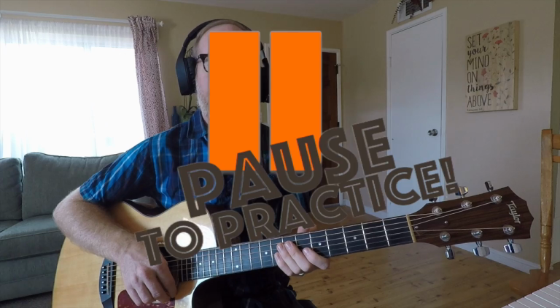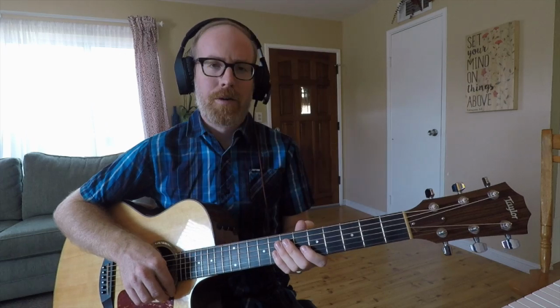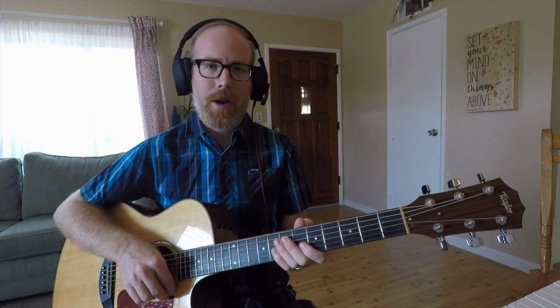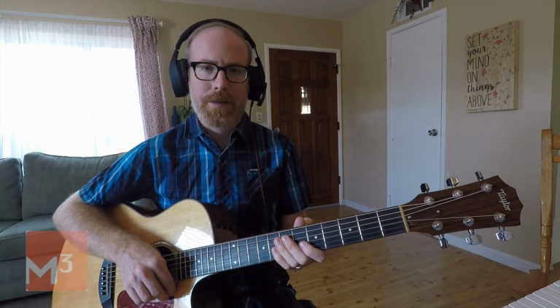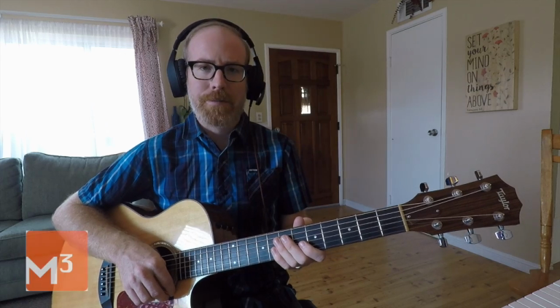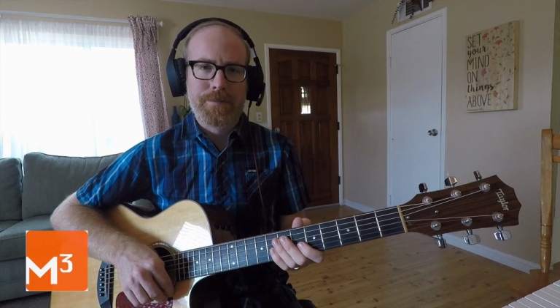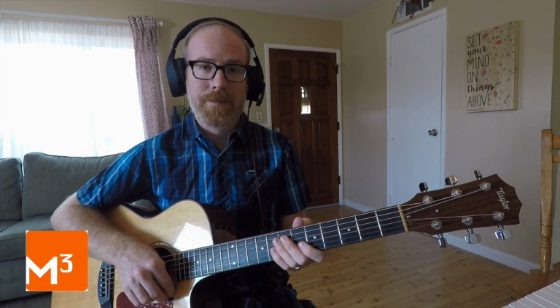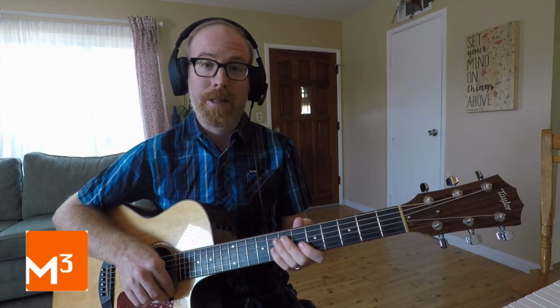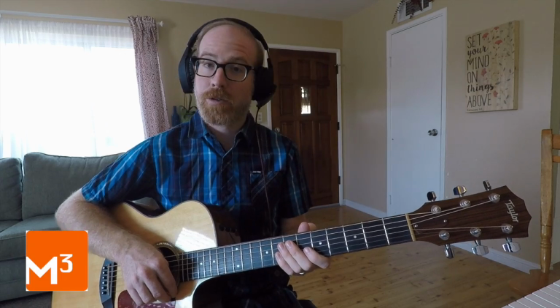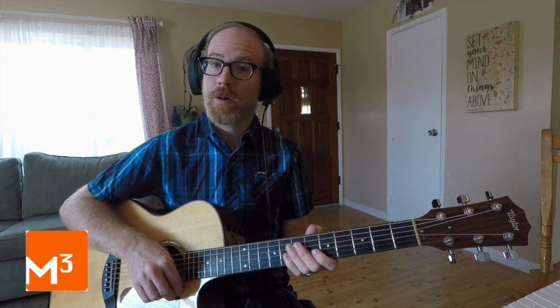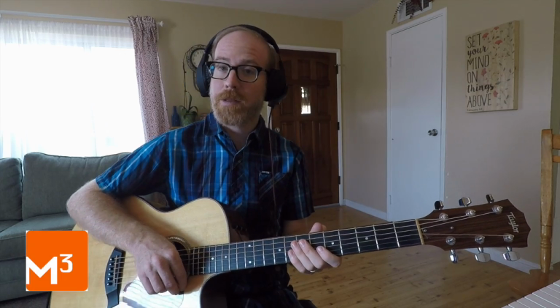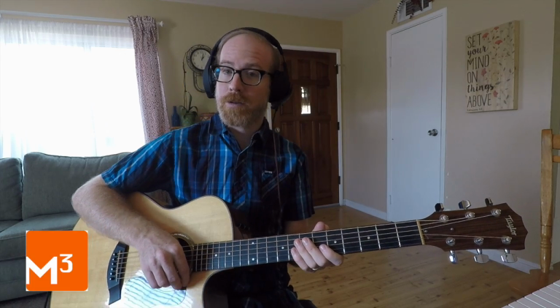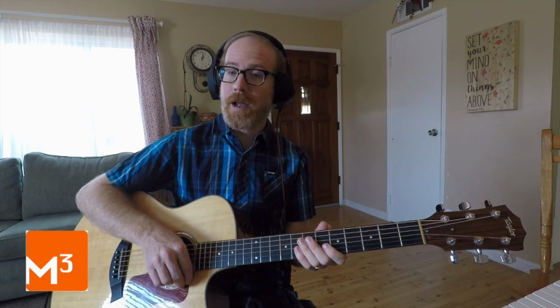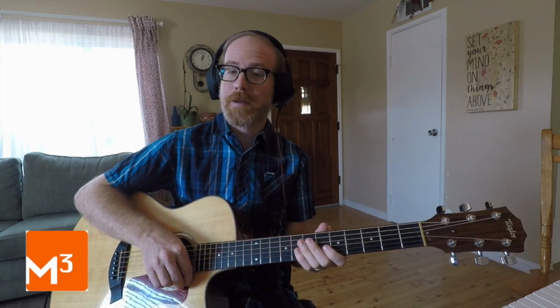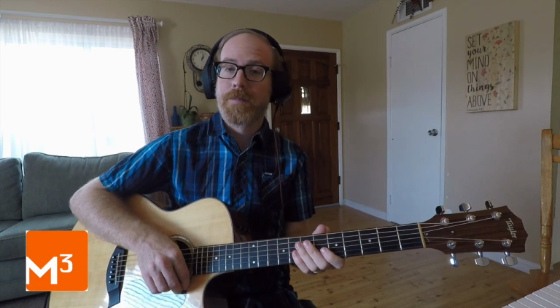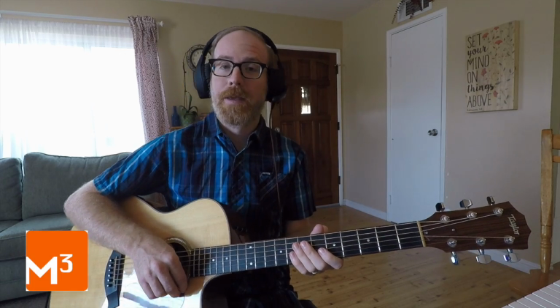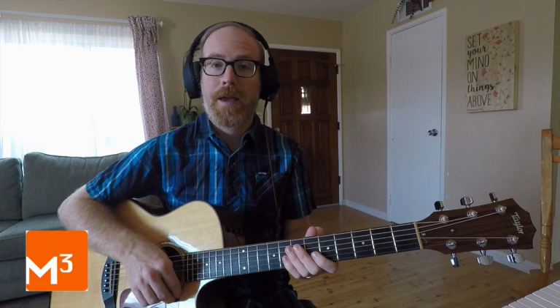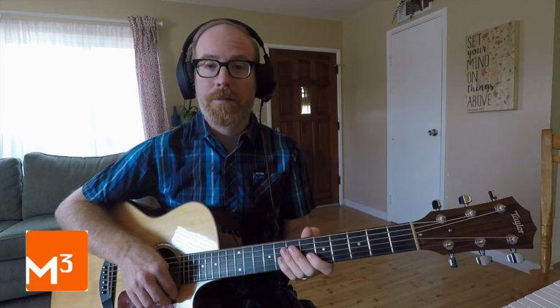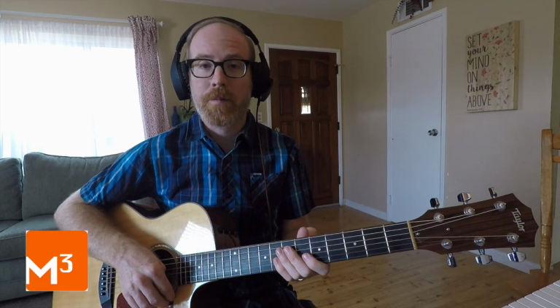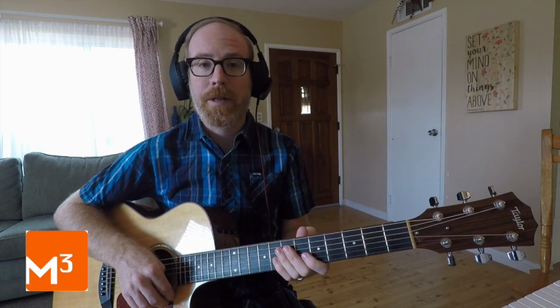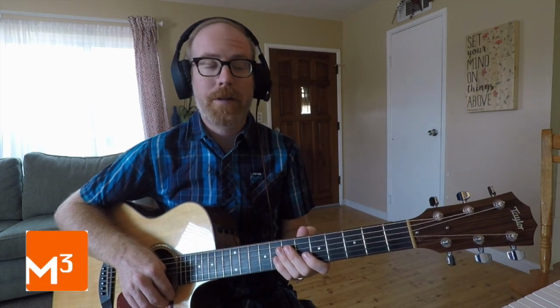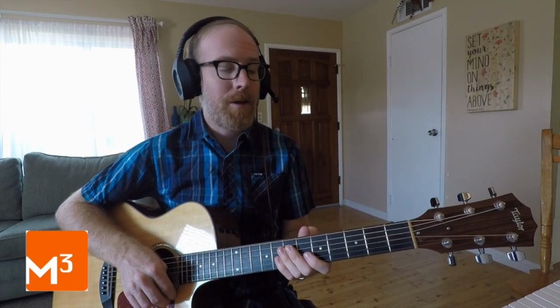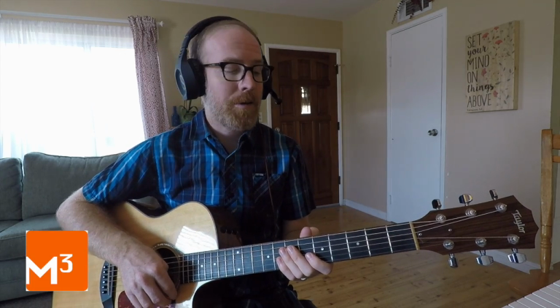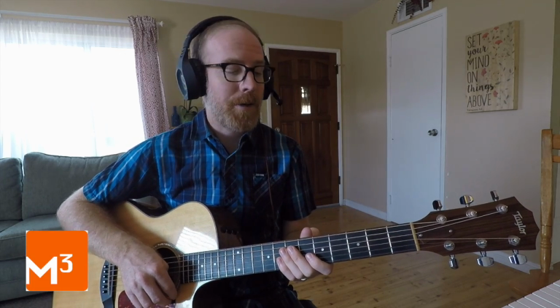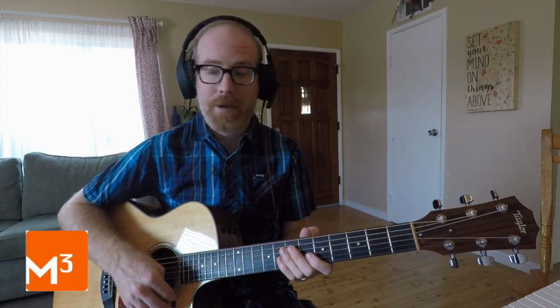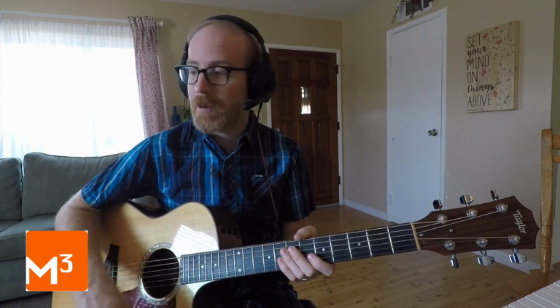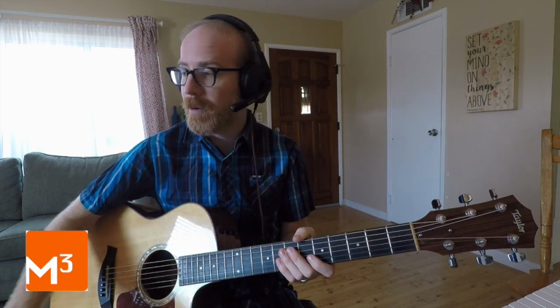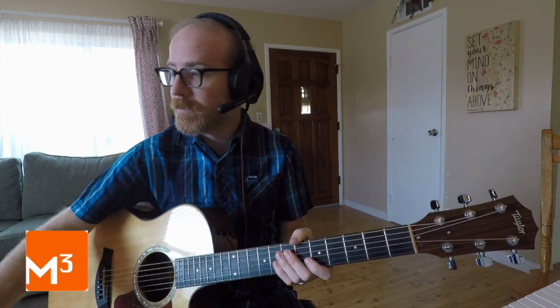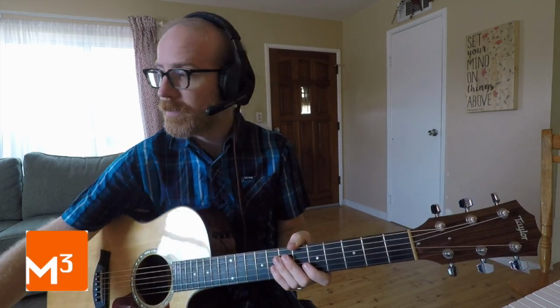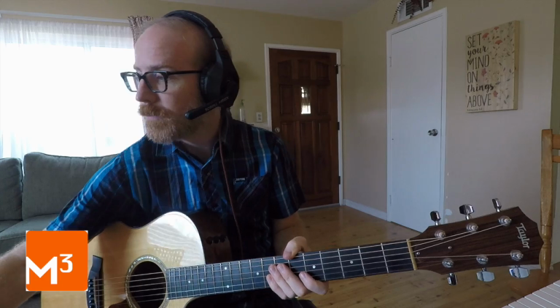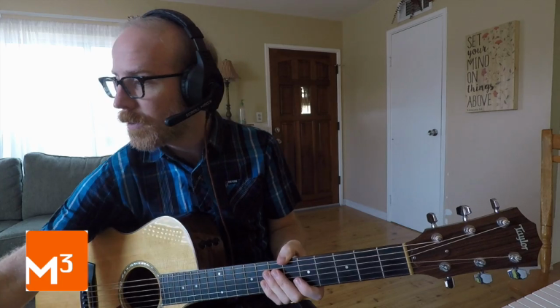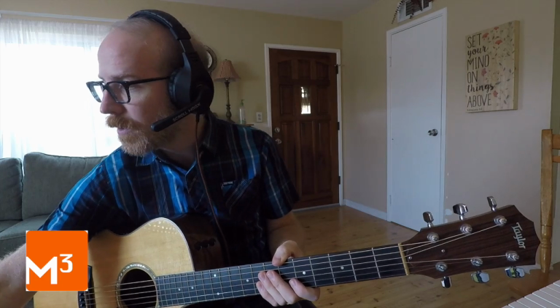Great. Let's try it with the track and play along with me. Here we go — Funk Train.